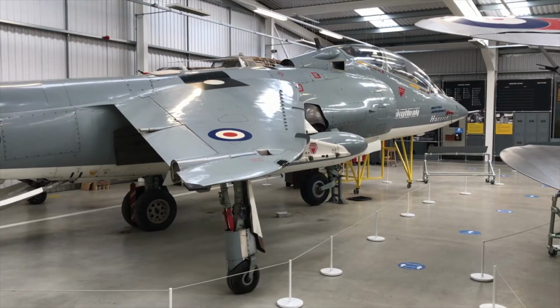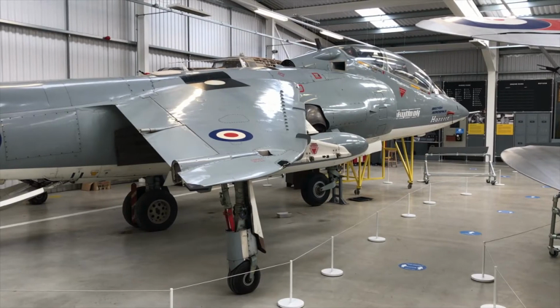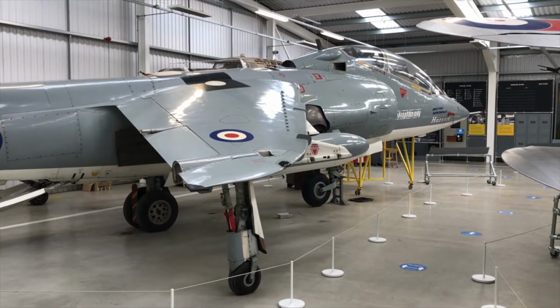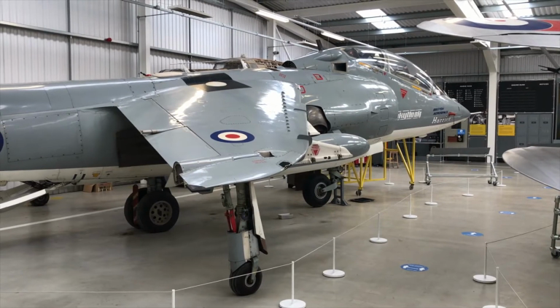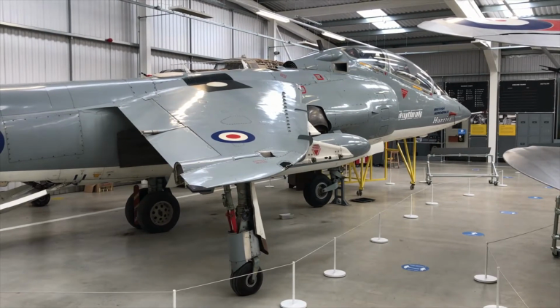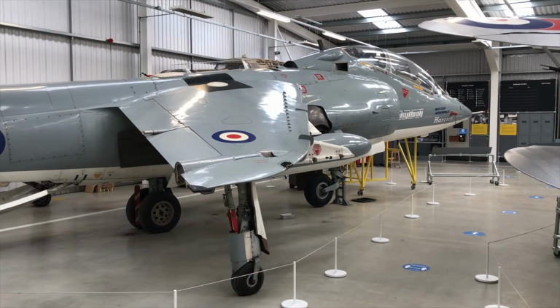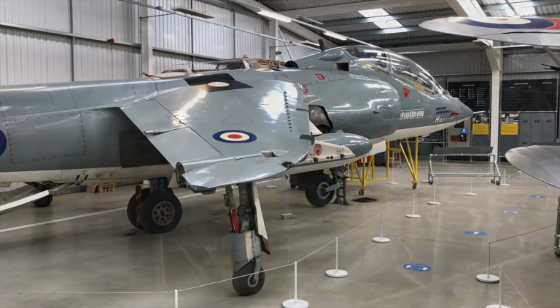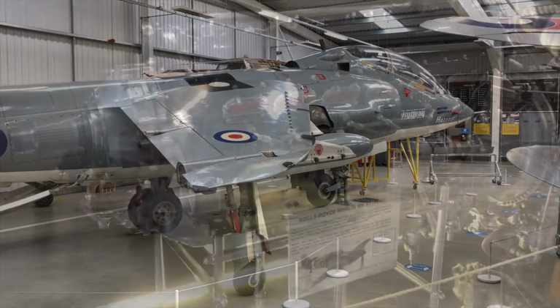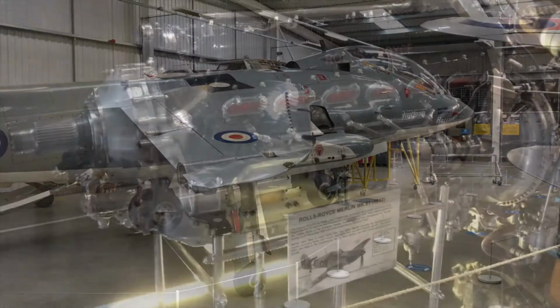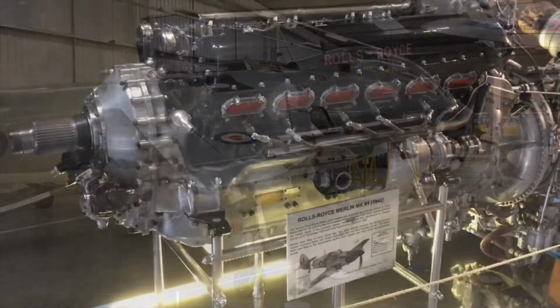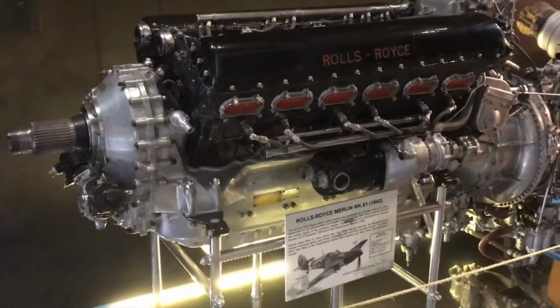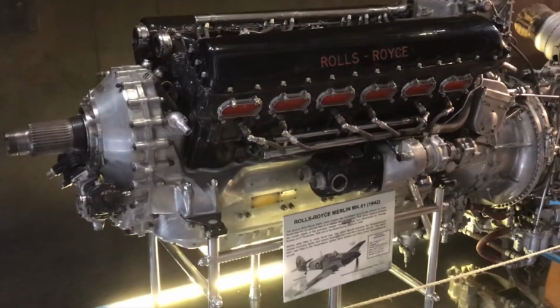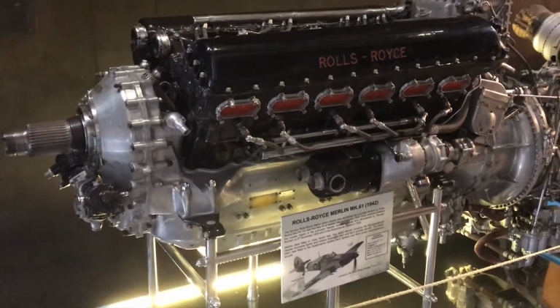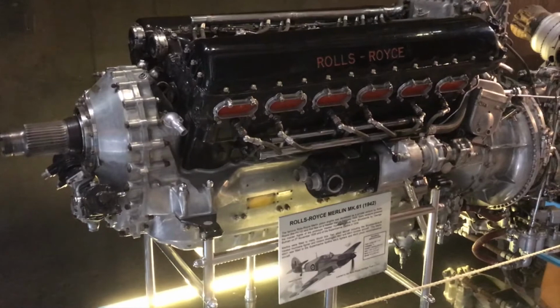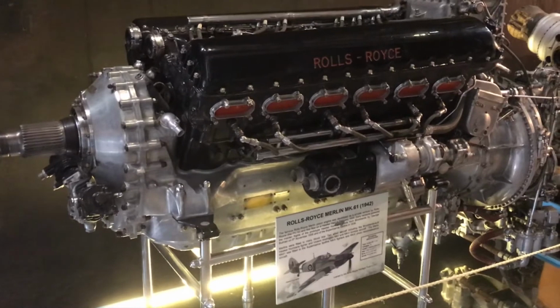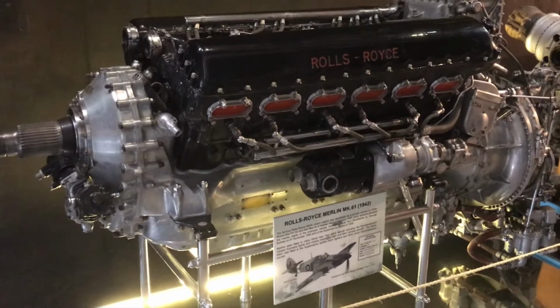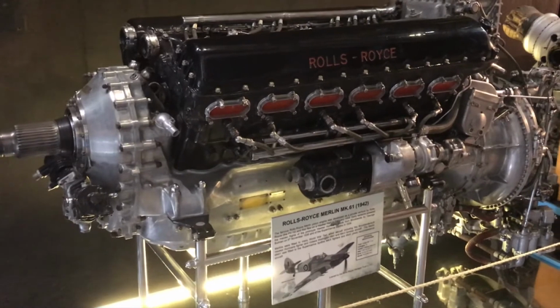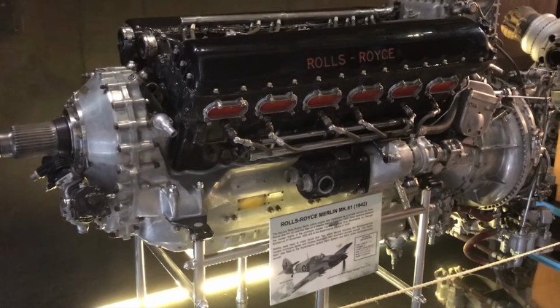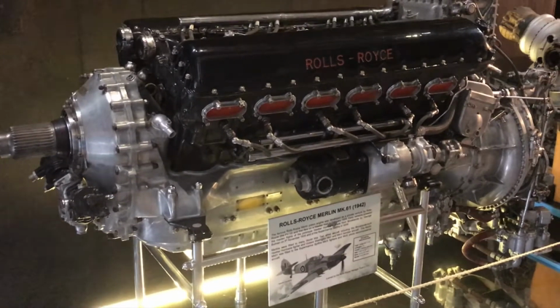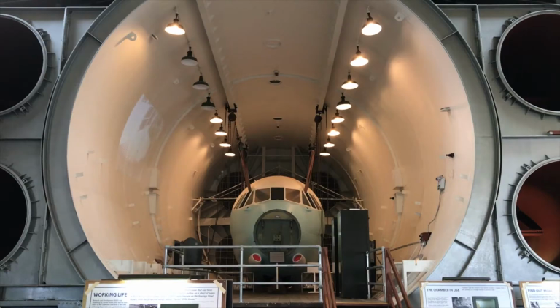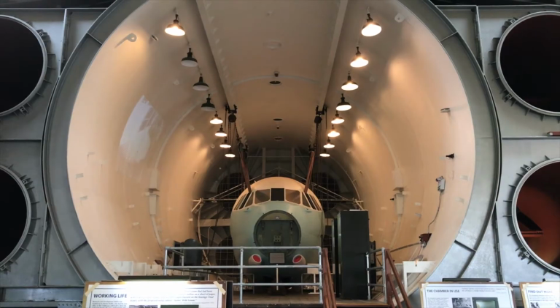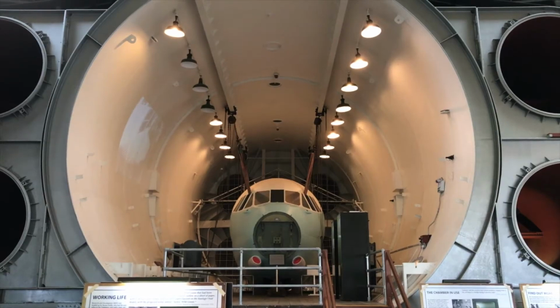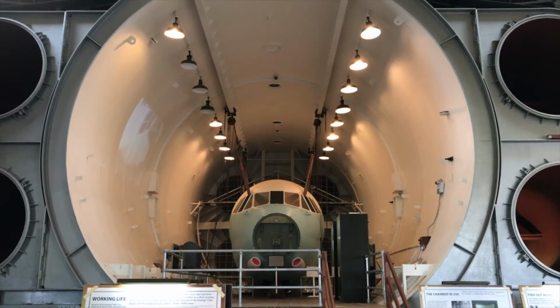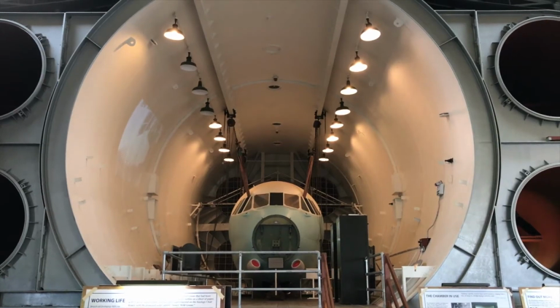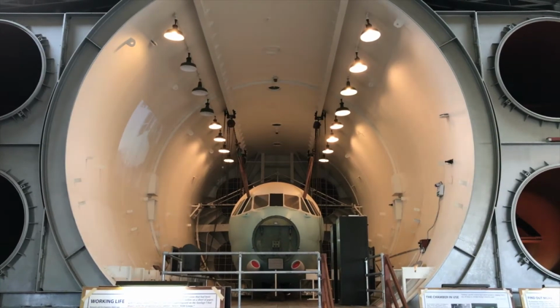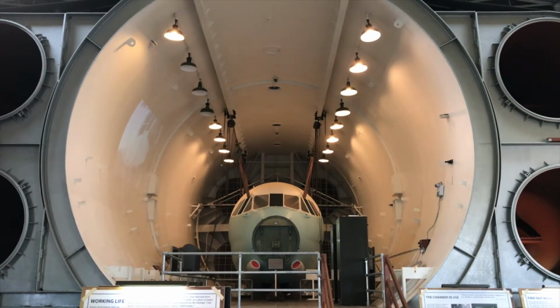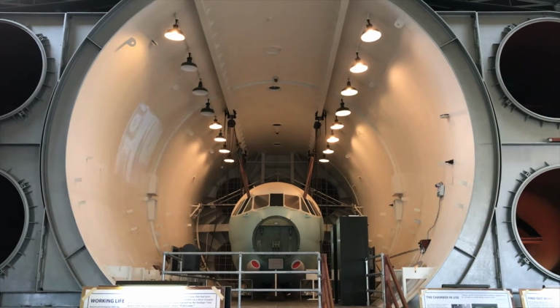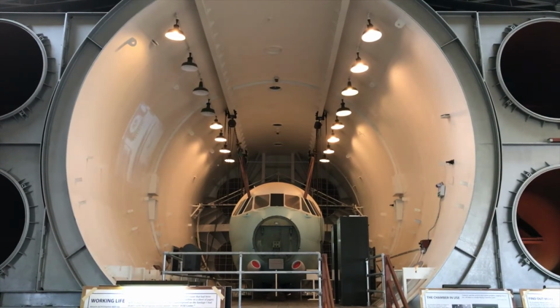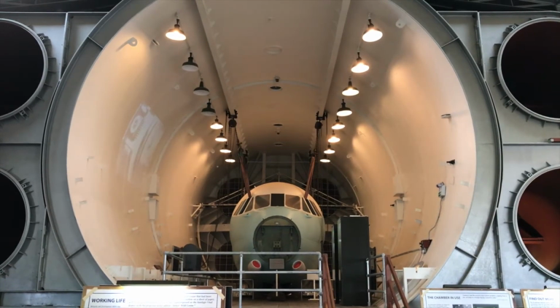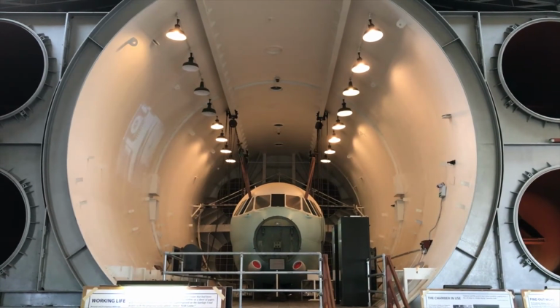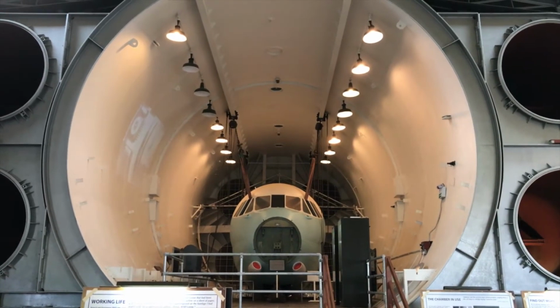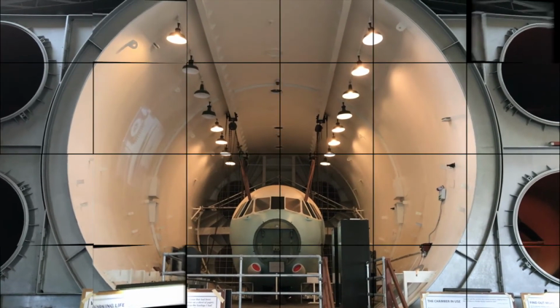As well as aircraft, the museum has a fascinating array of other aviation artefacts, including aero engines and a vast stratosphere chamber.